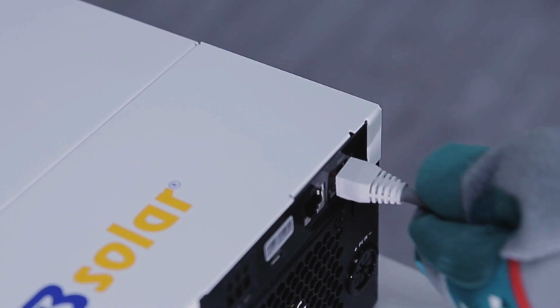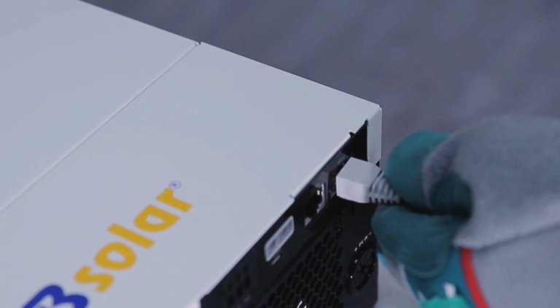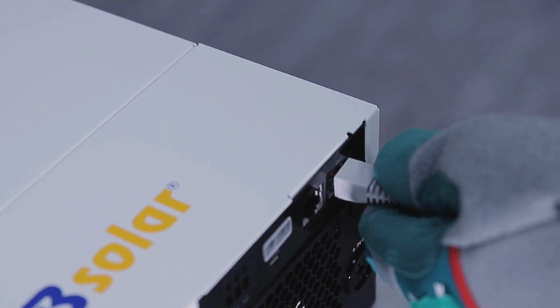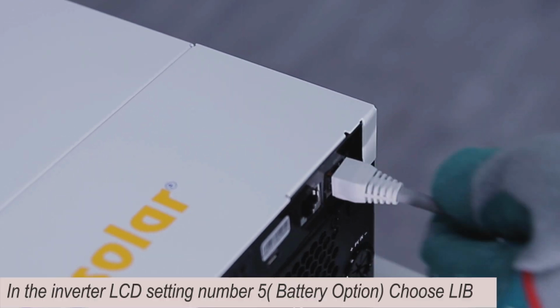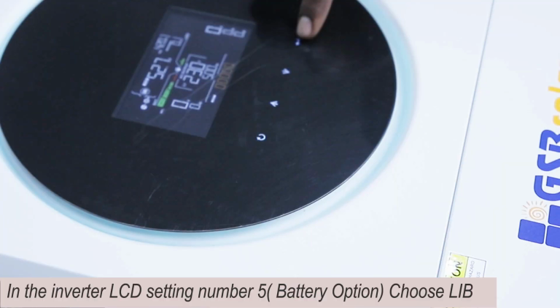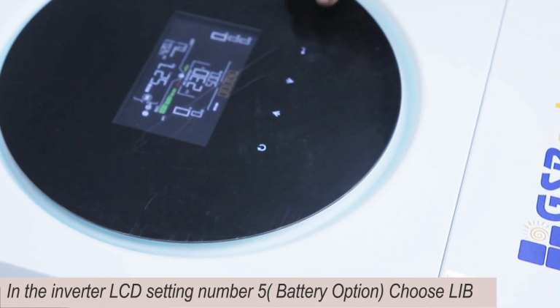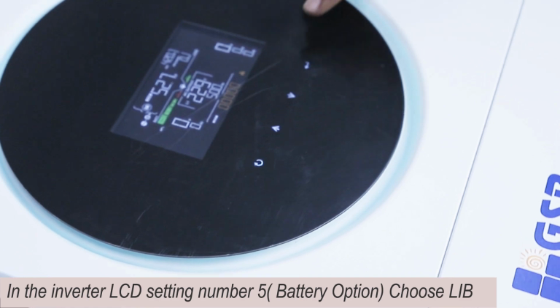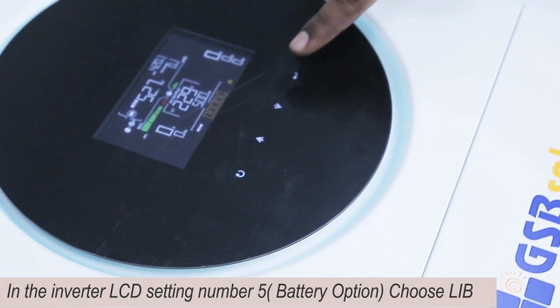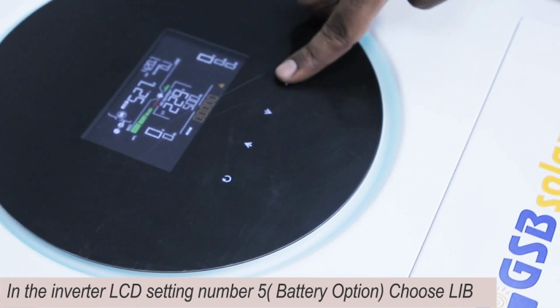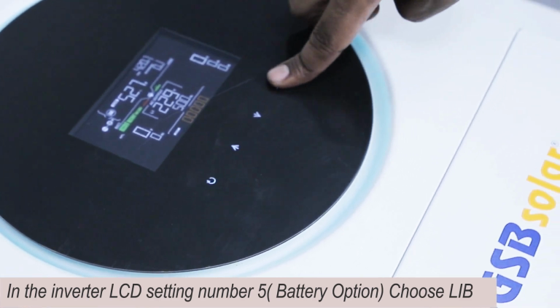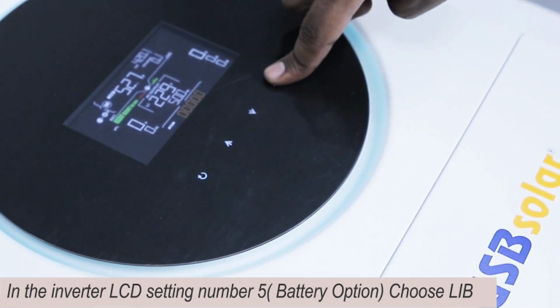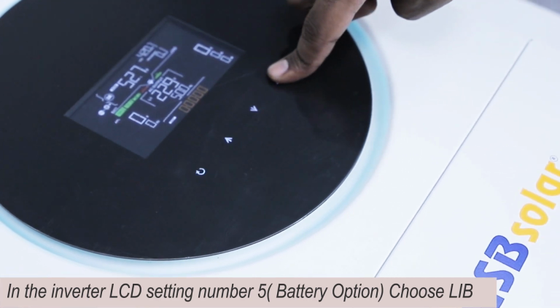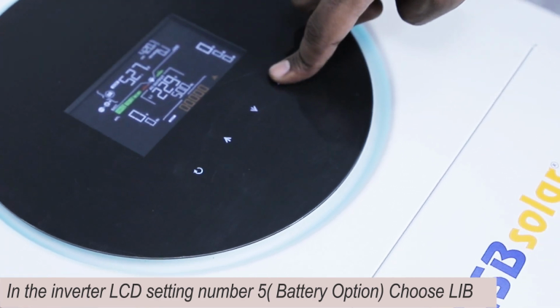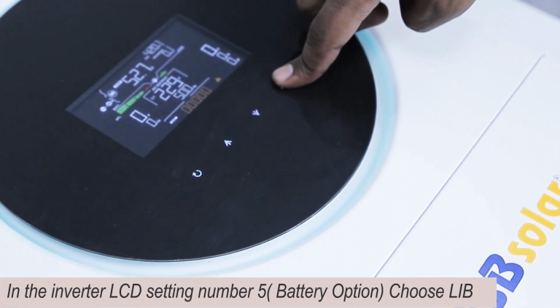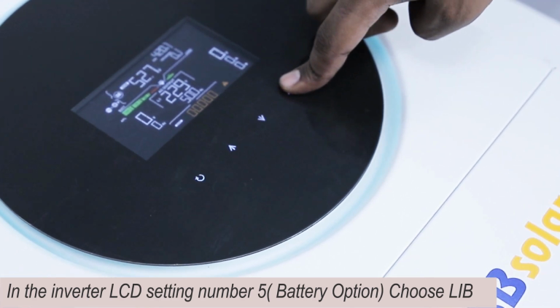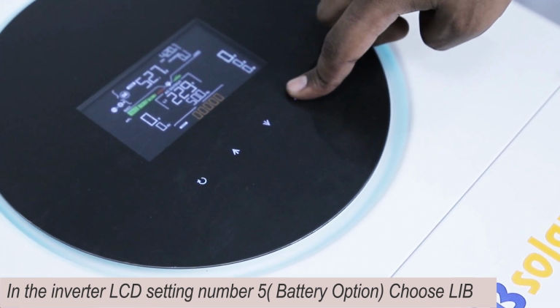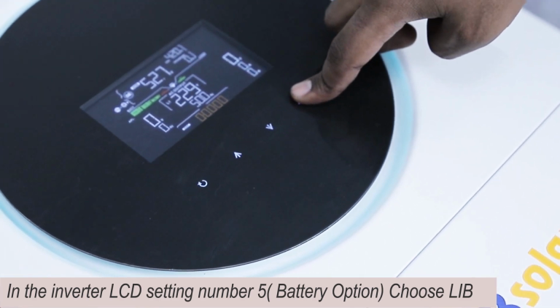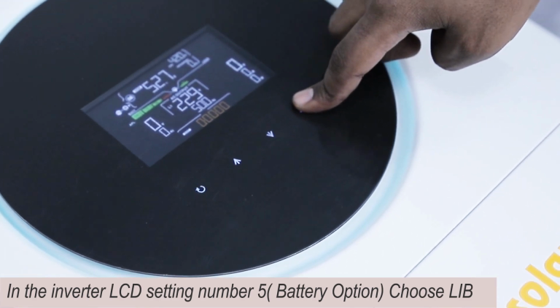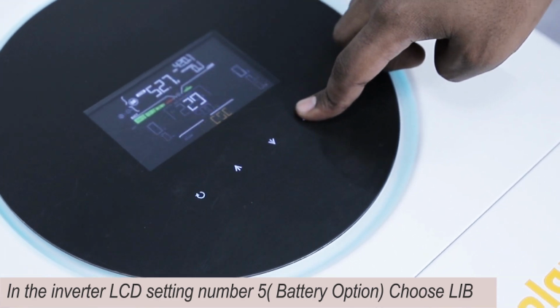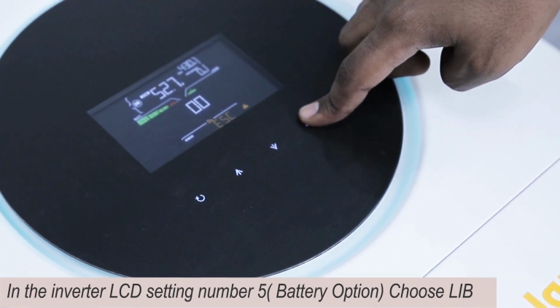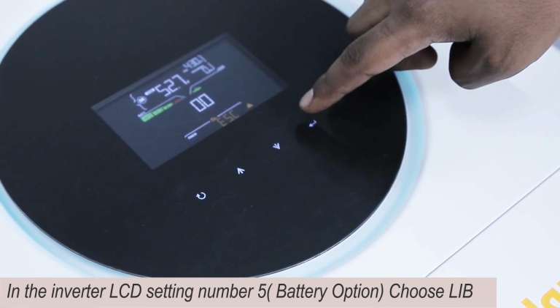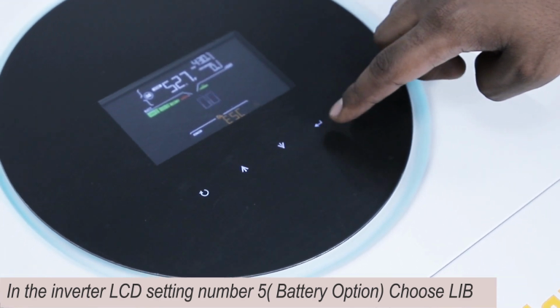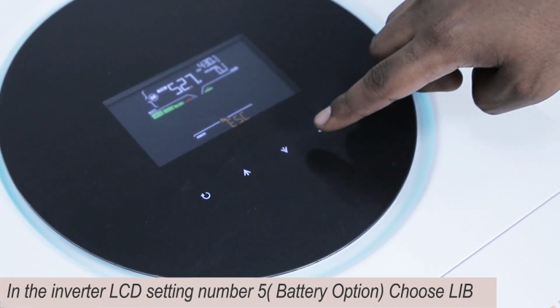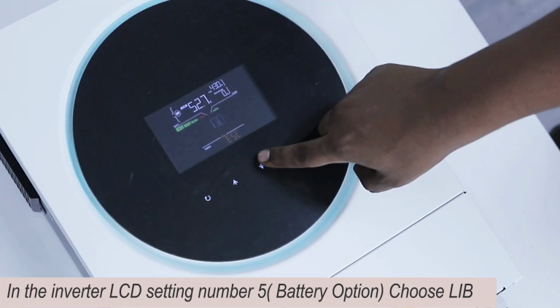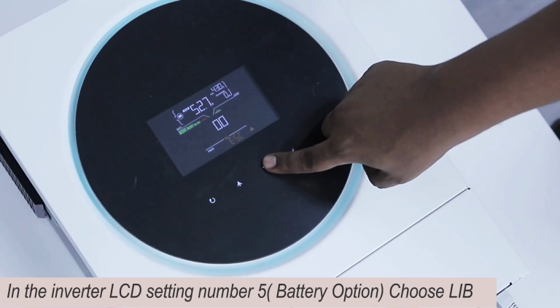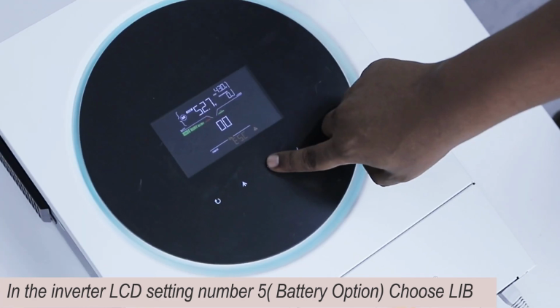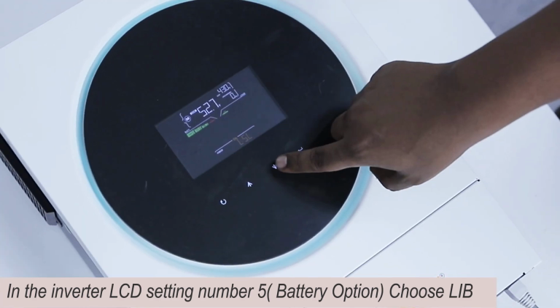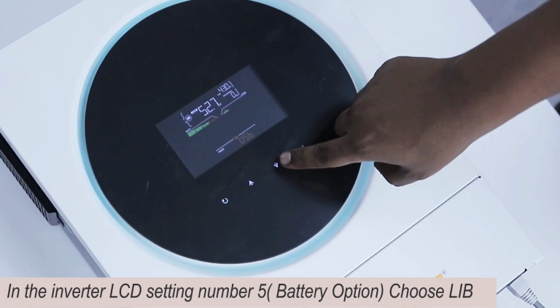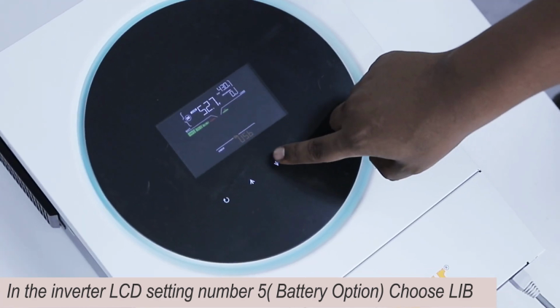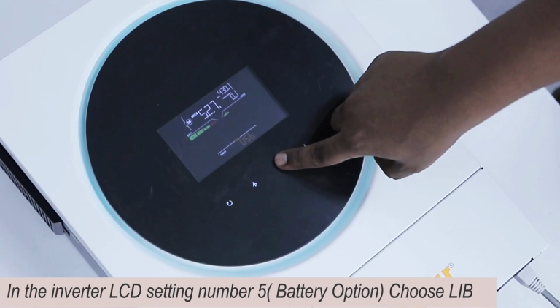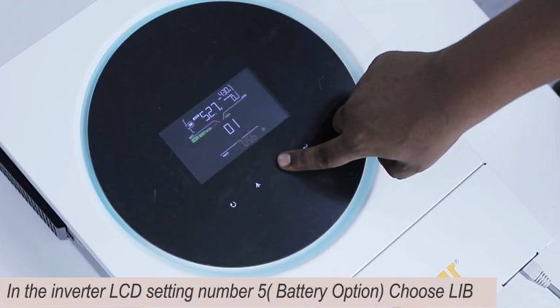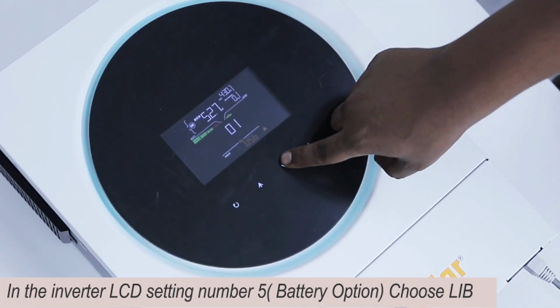In the inverter LCD, go to setting number 5, battery option, and choose LIB.